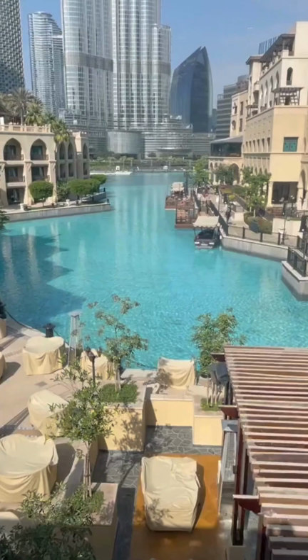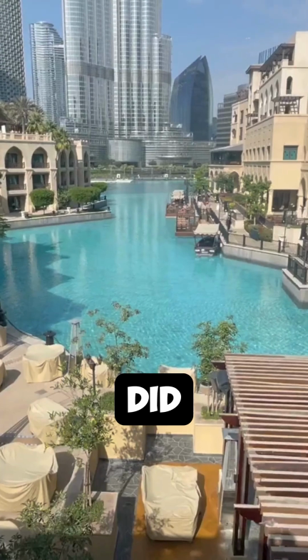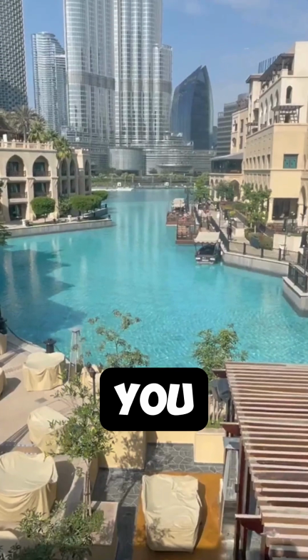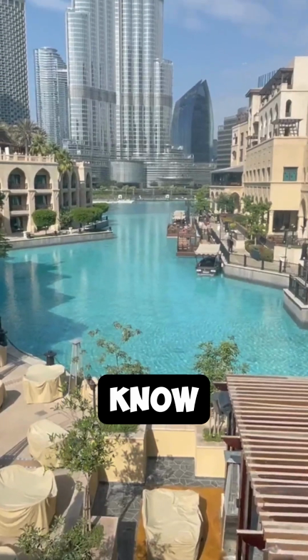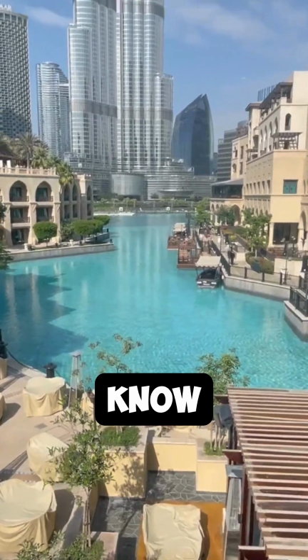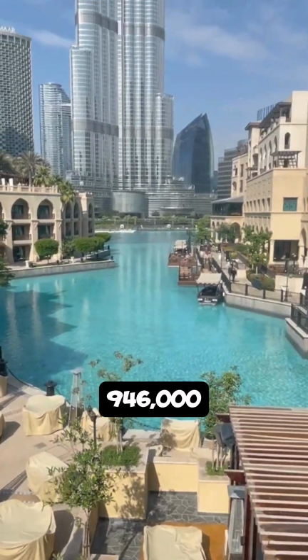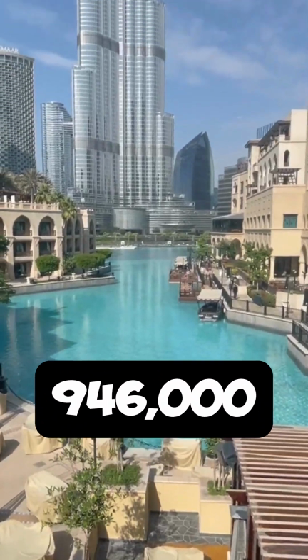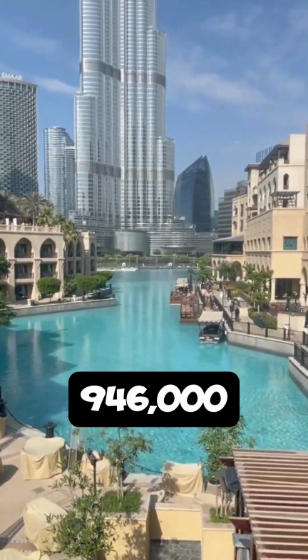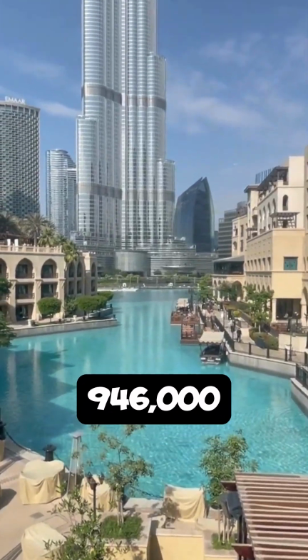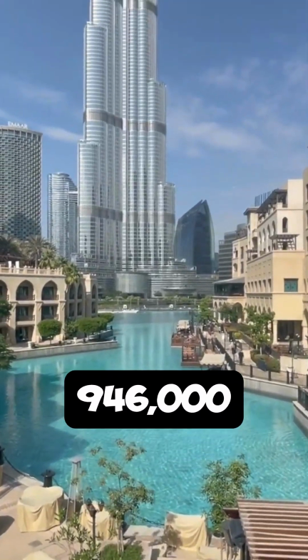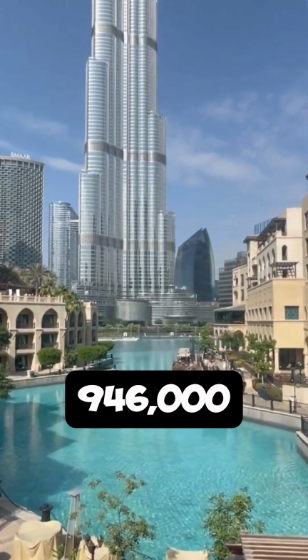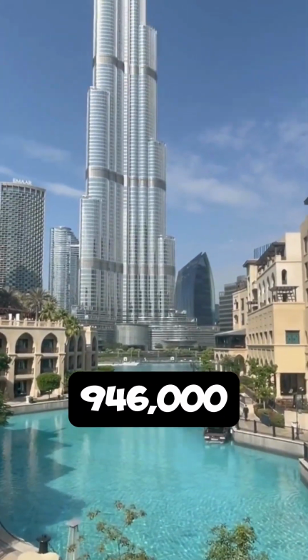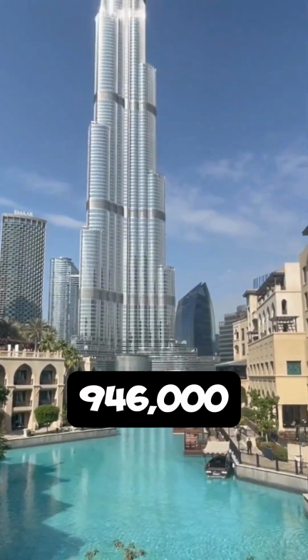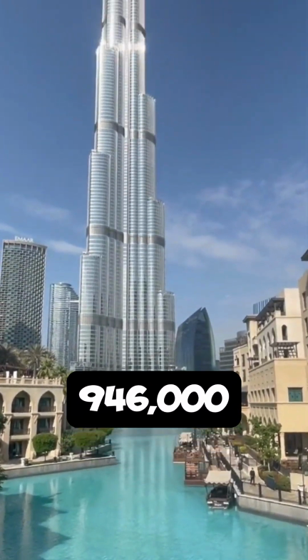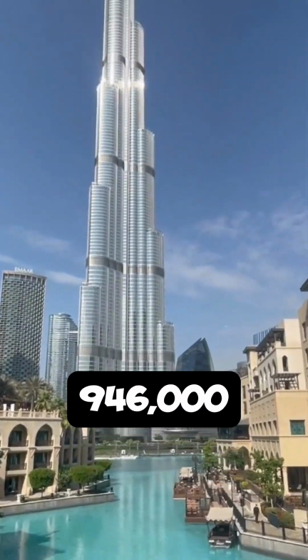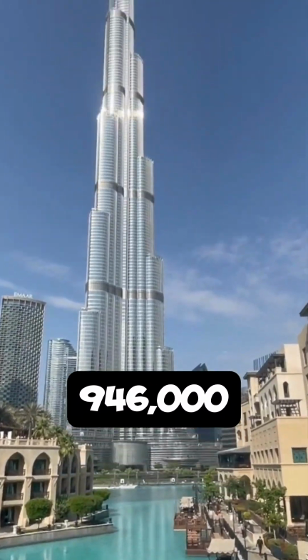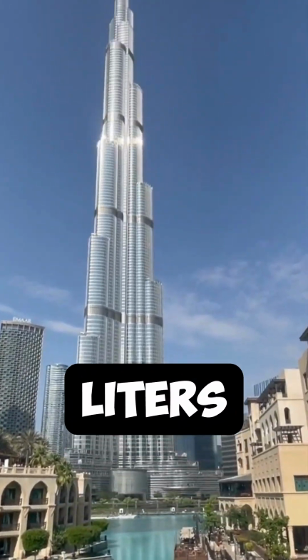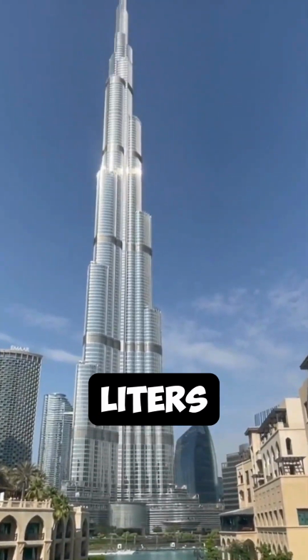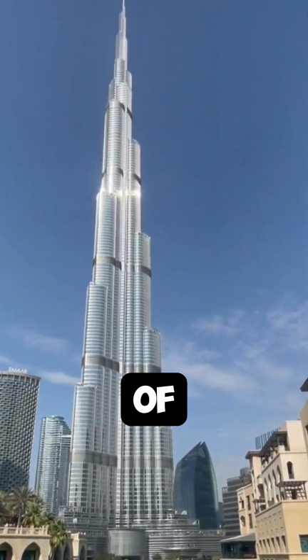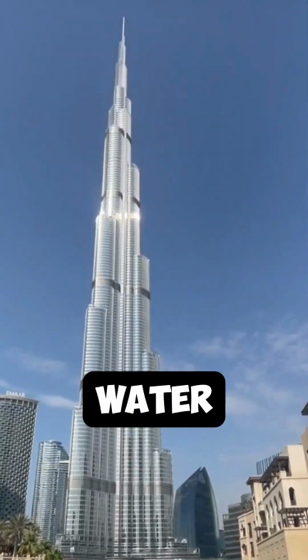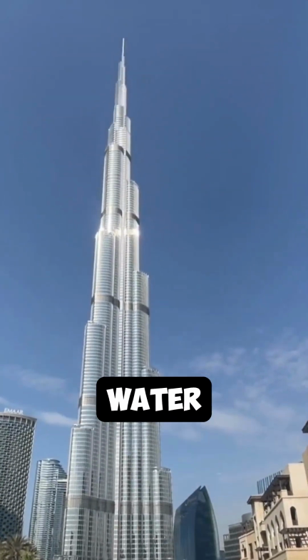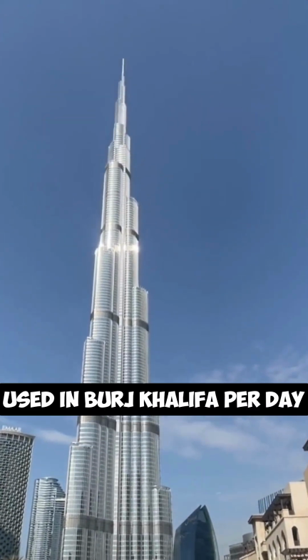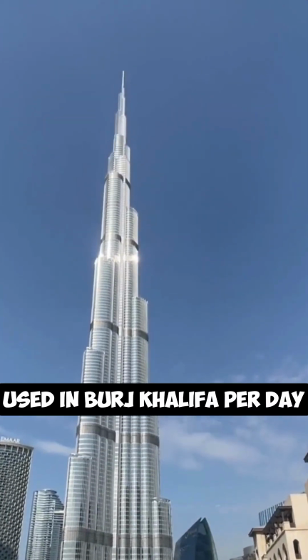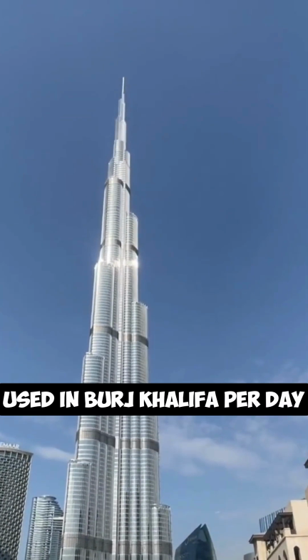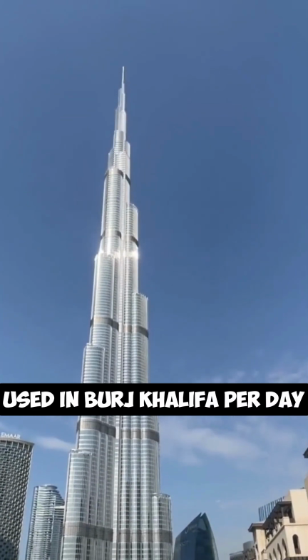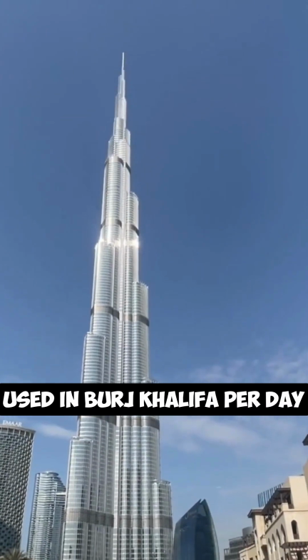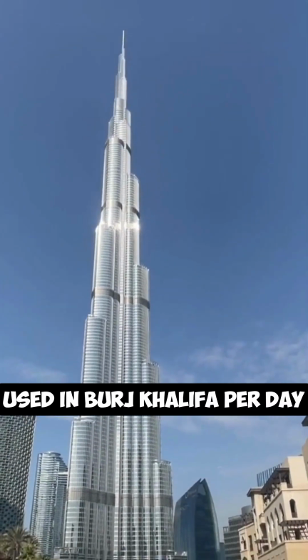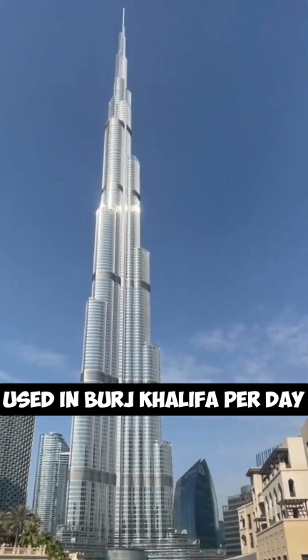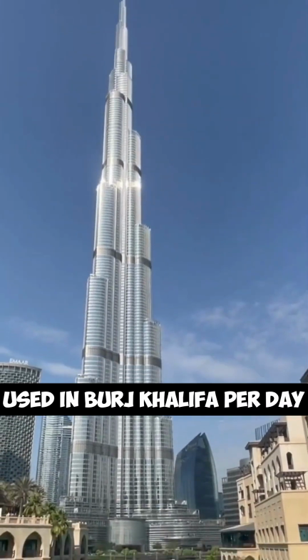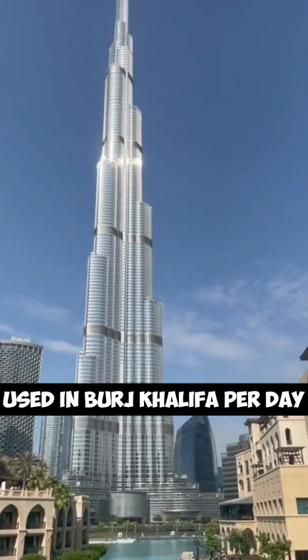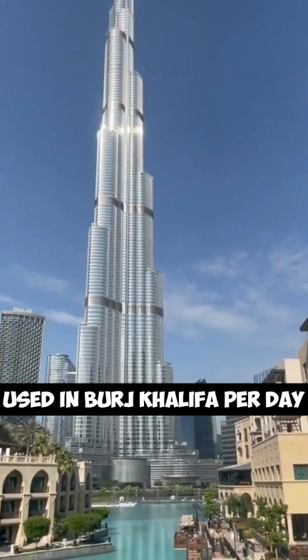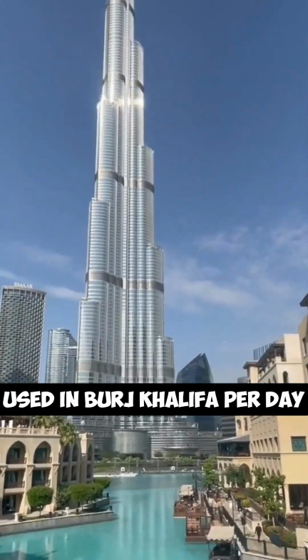Did you know 946,000 liters of water are used in the Burj Khalifa per day?